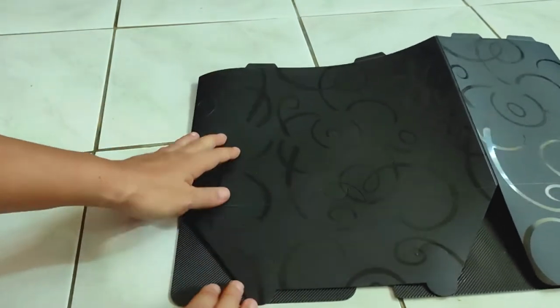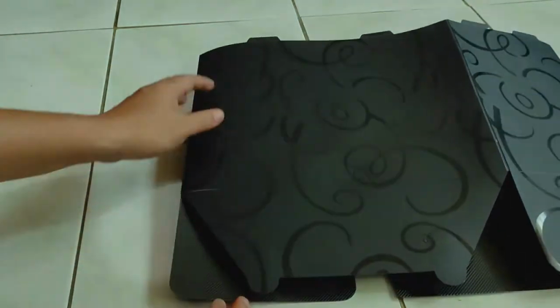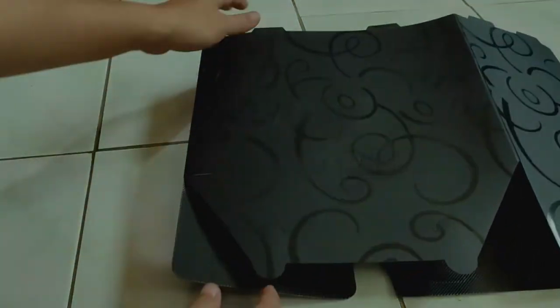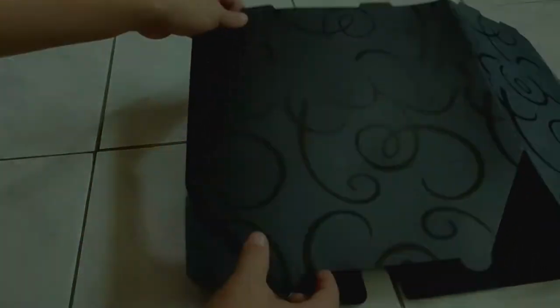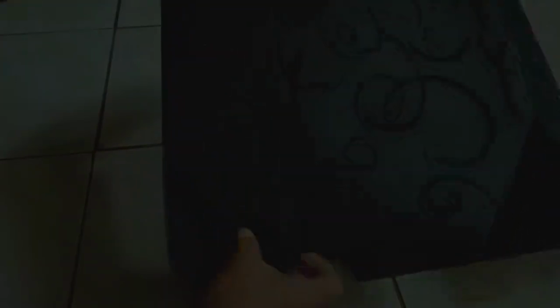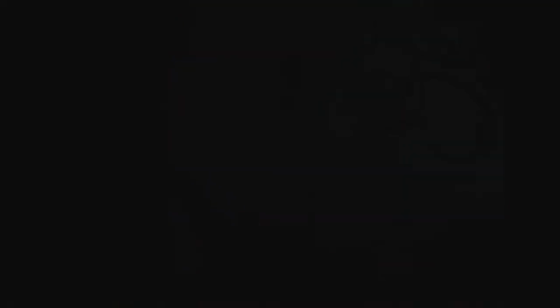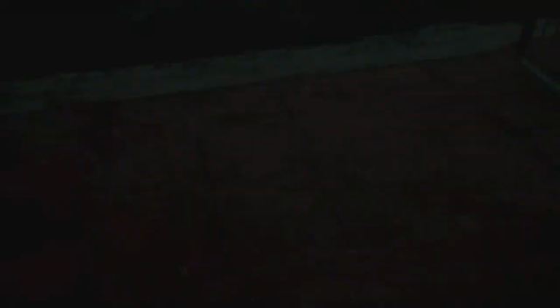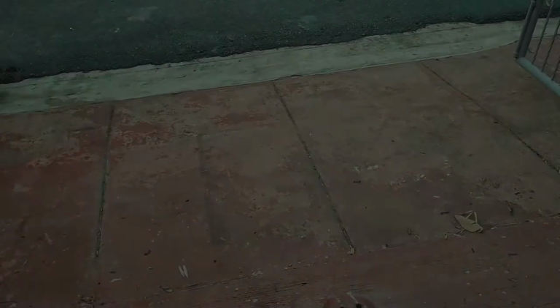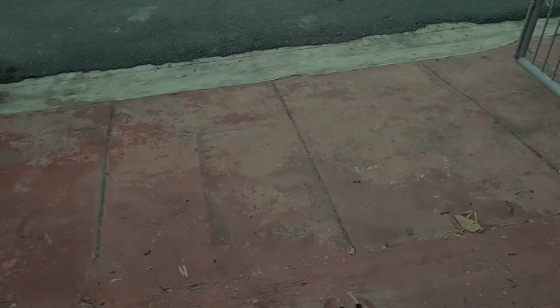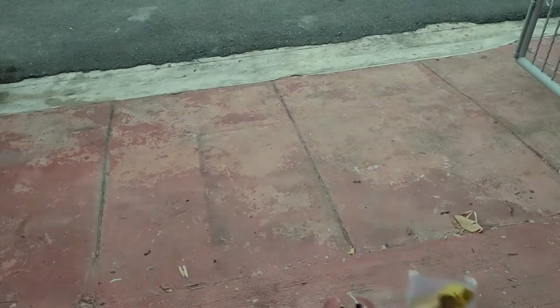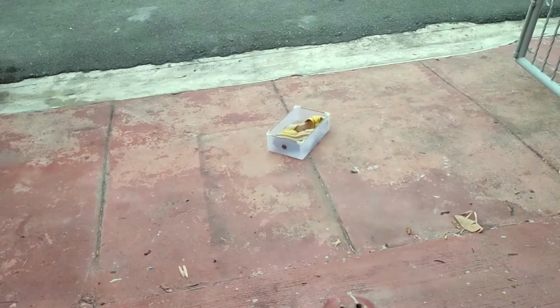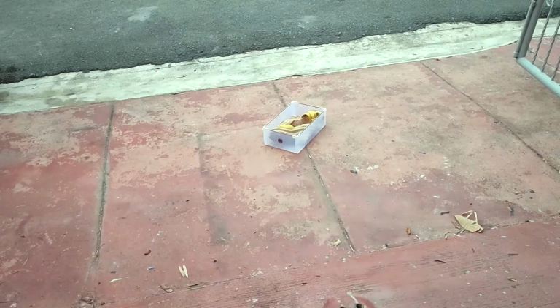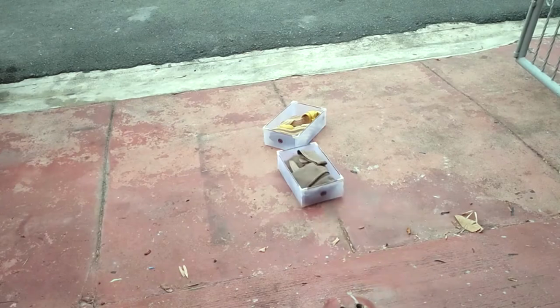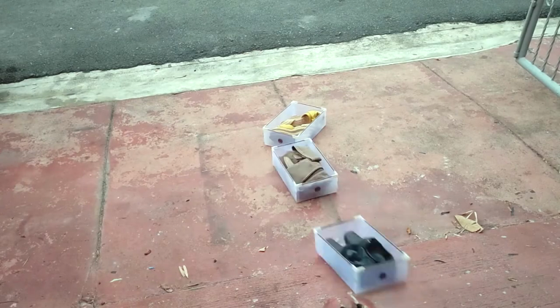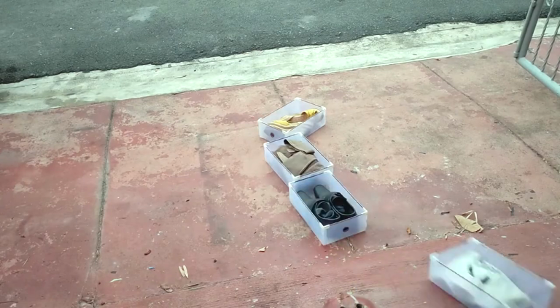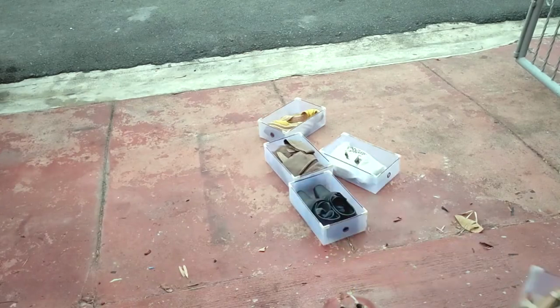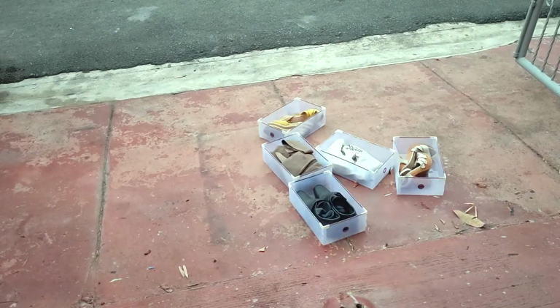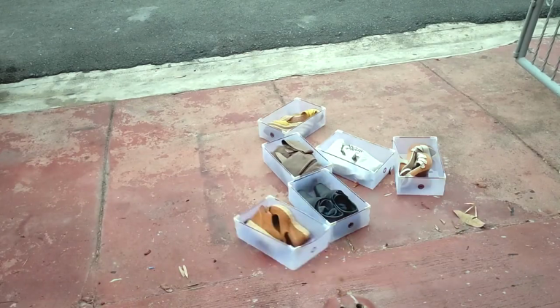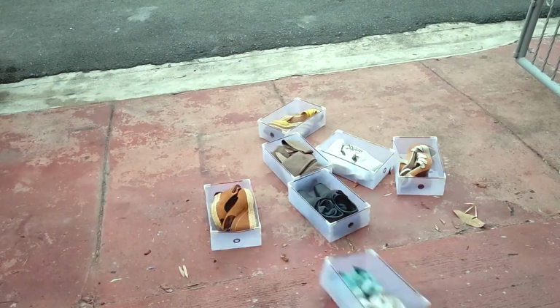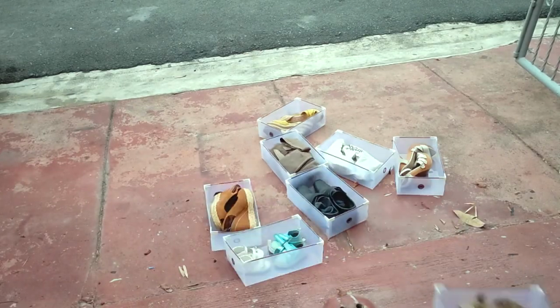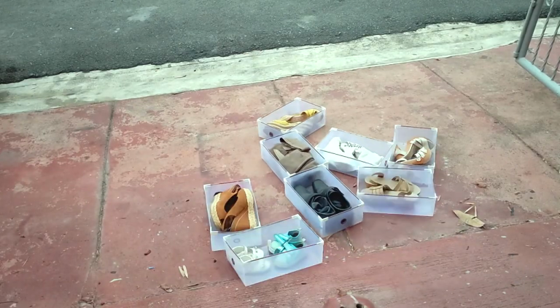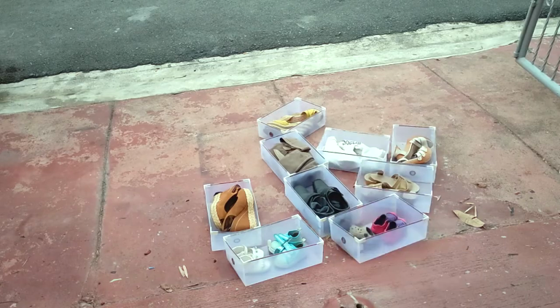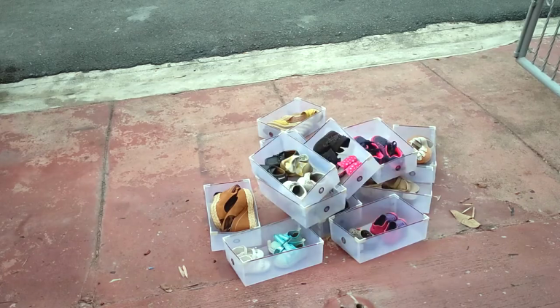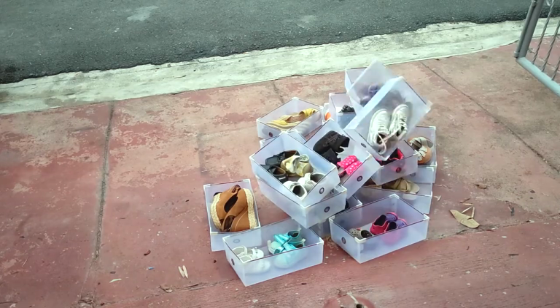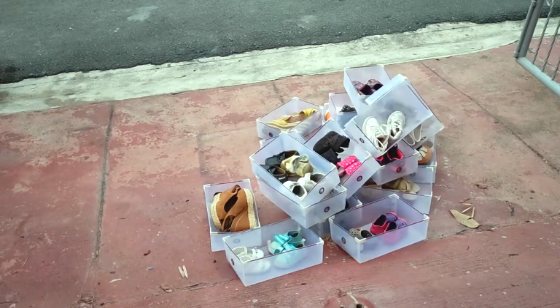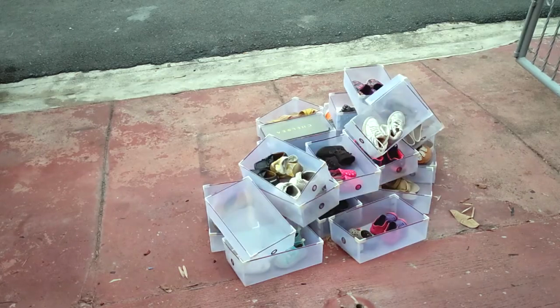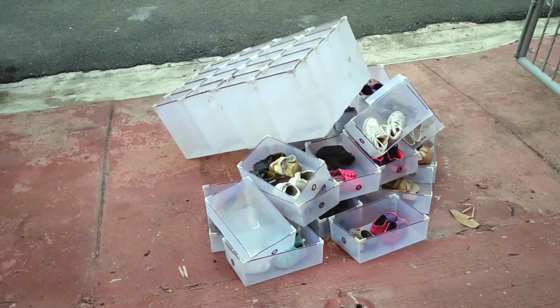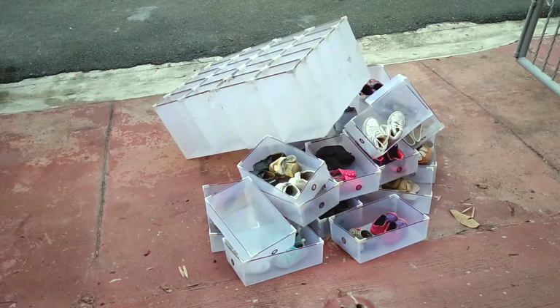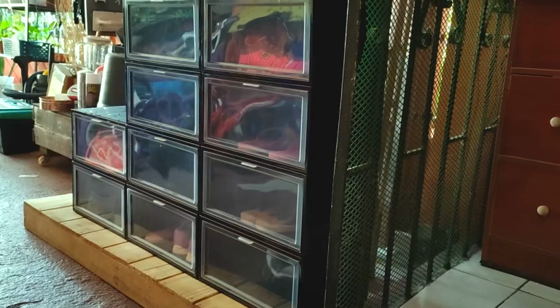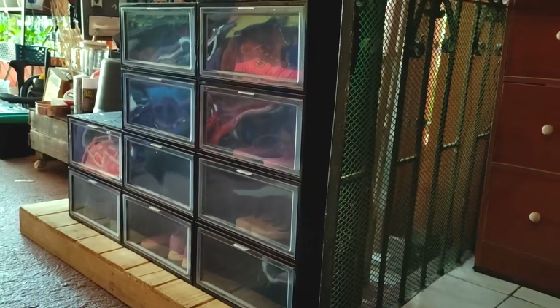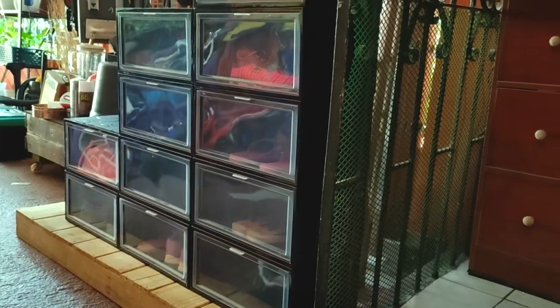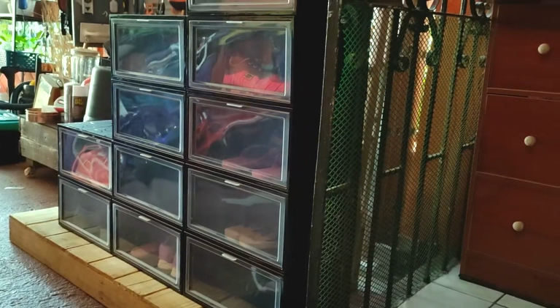So, out with the old, and in with the new!